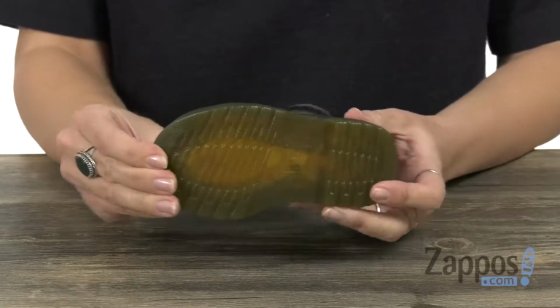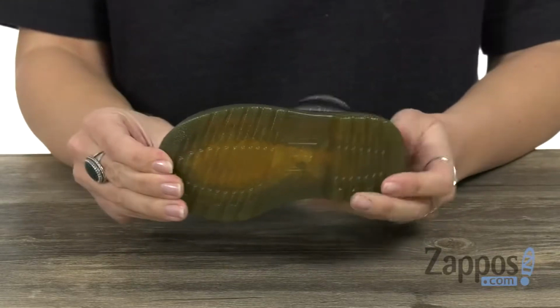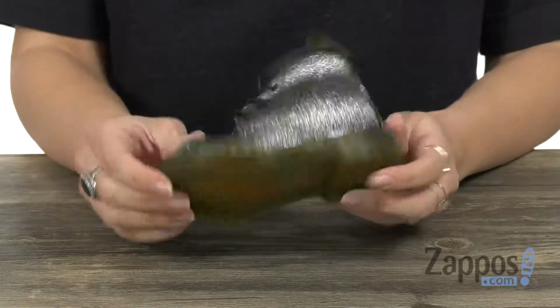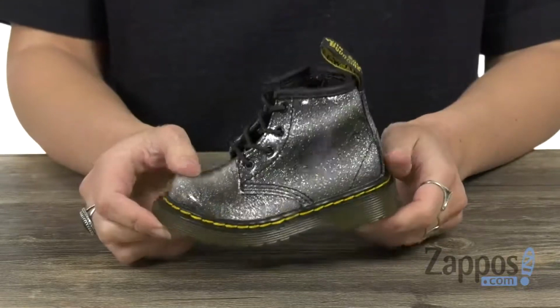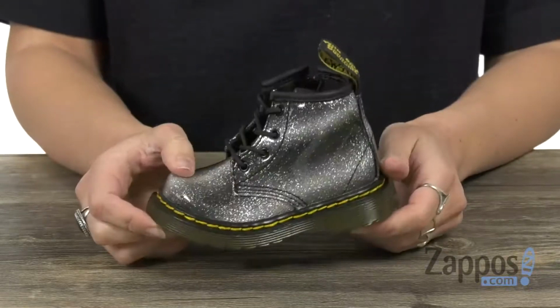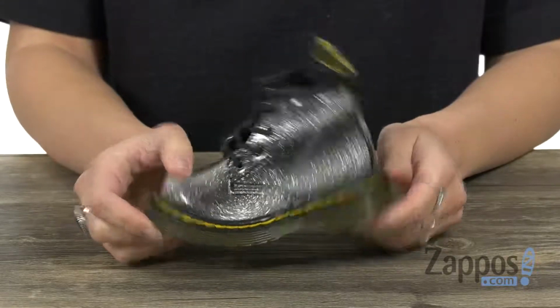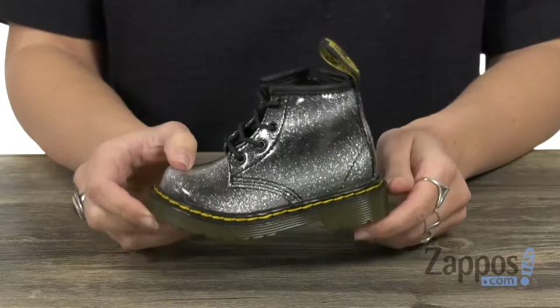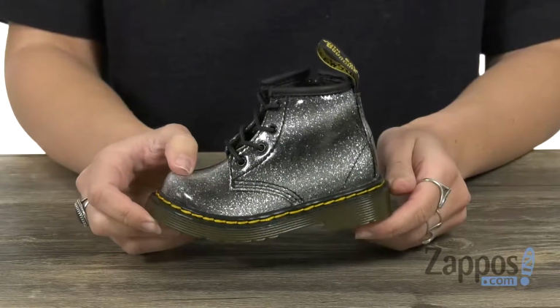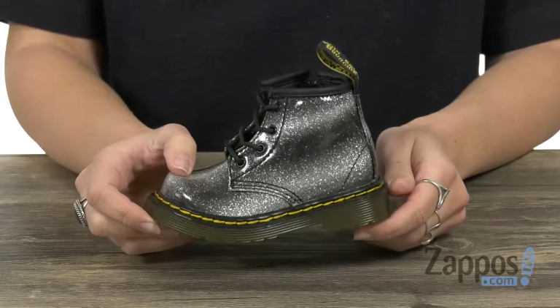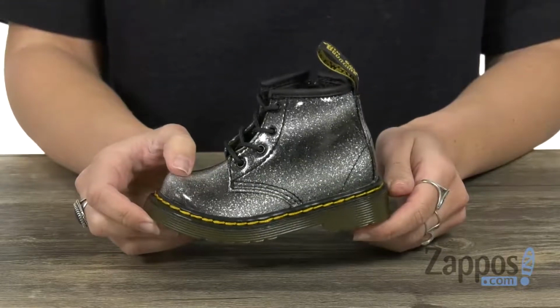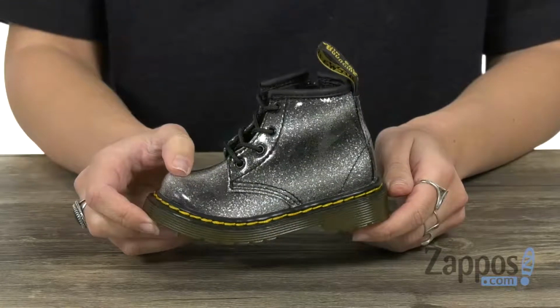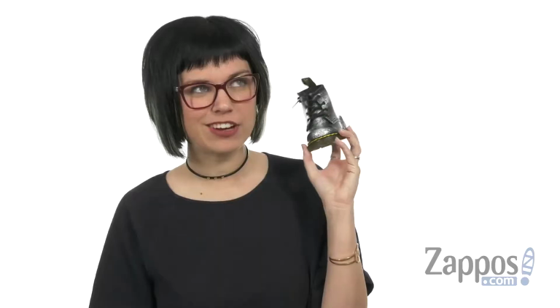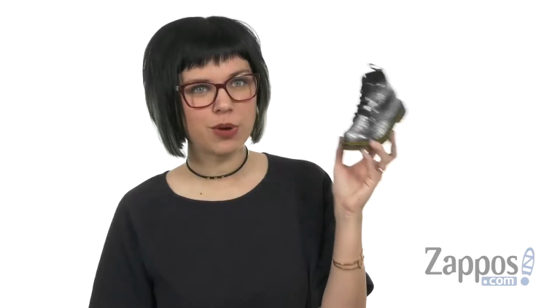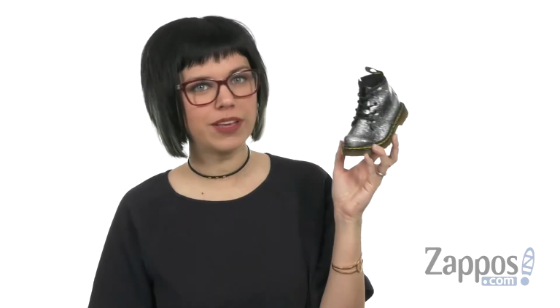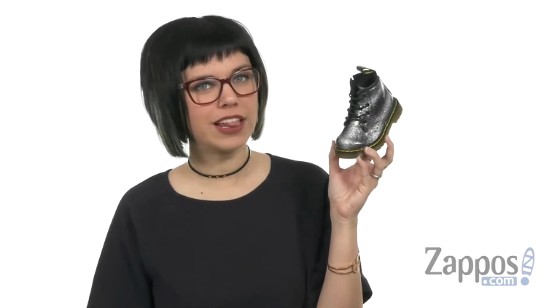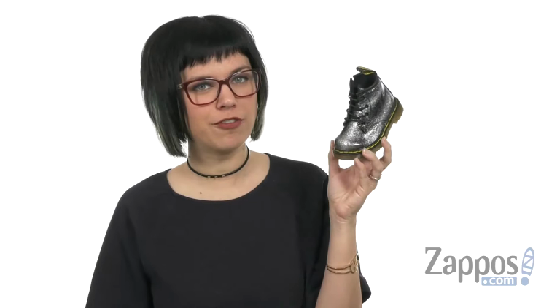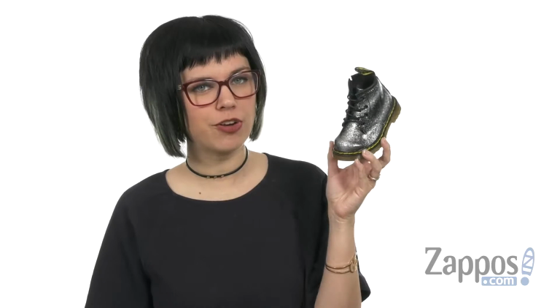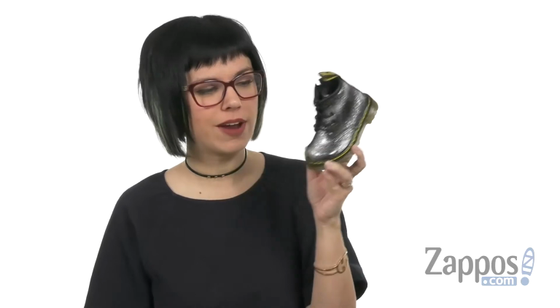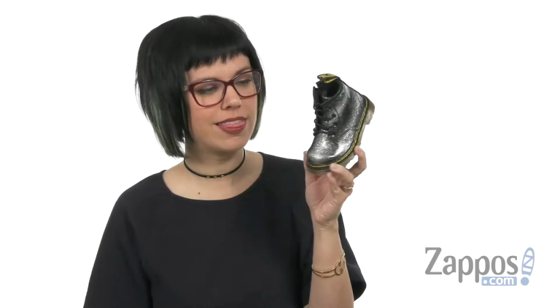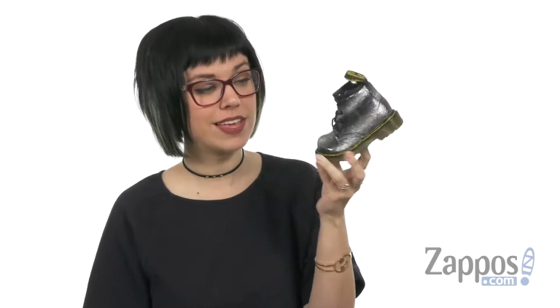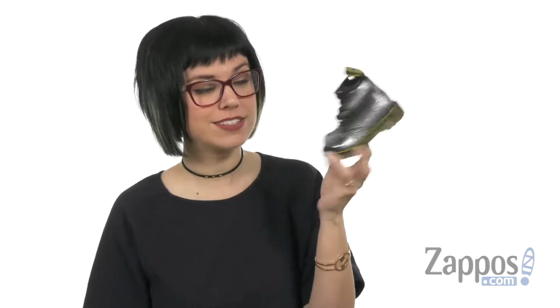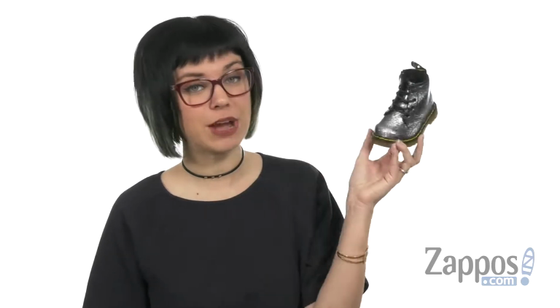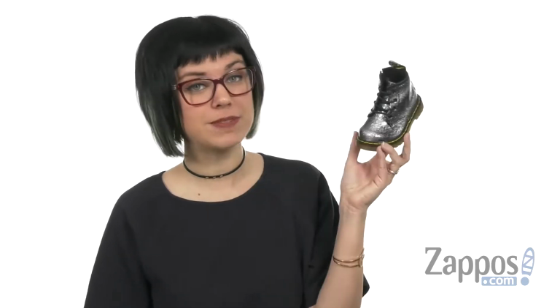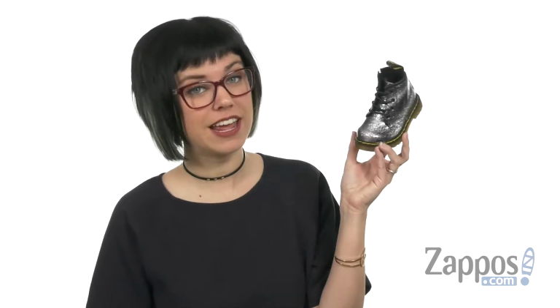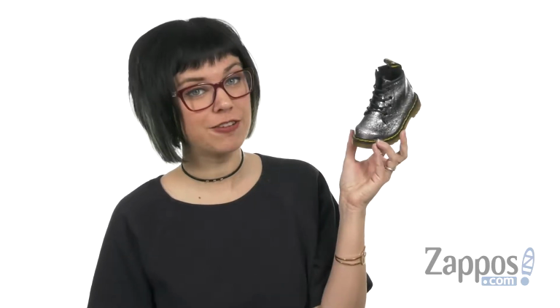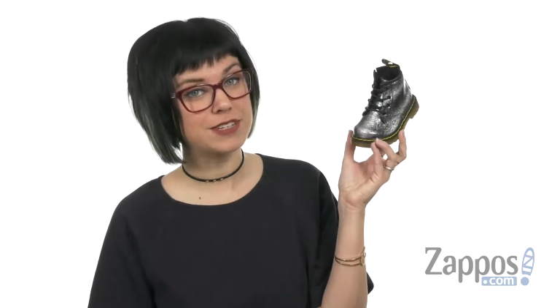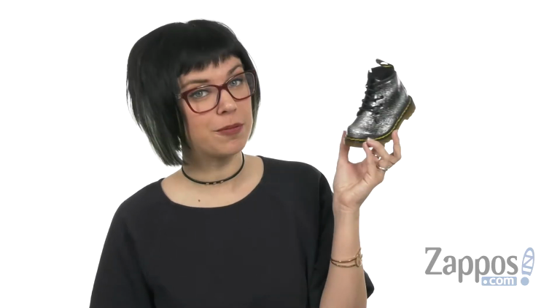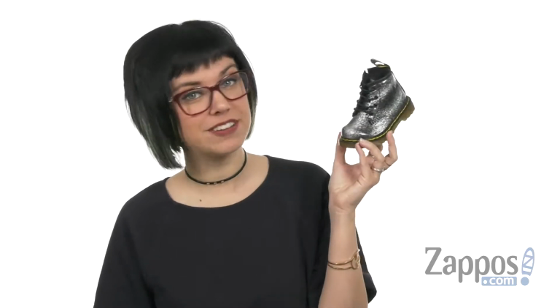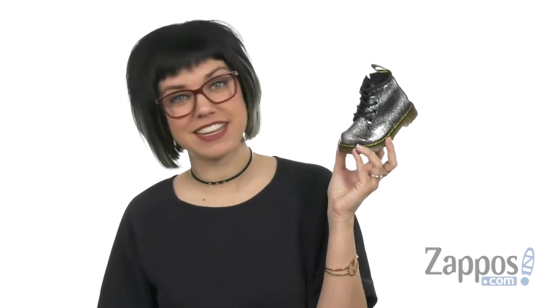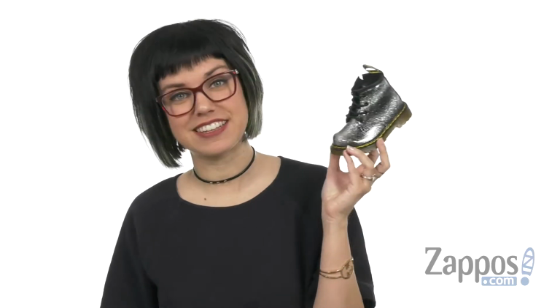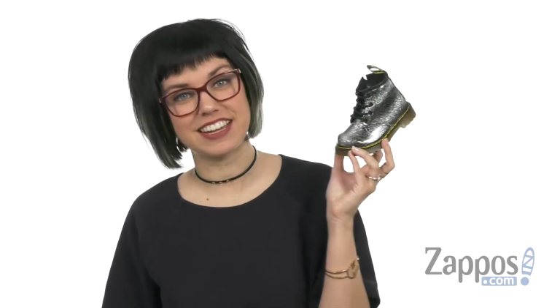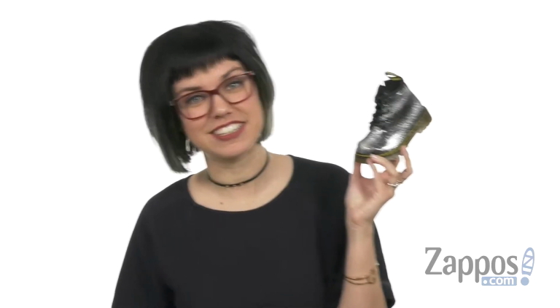That's awesome for cushion and comfort — they are totally gonna love running around in these. Grab them today from Doc Martens Kids Collection.